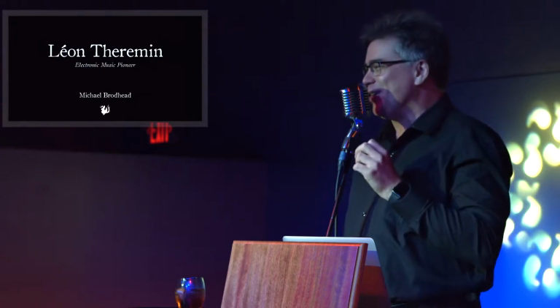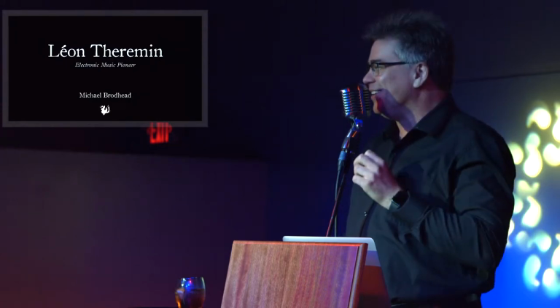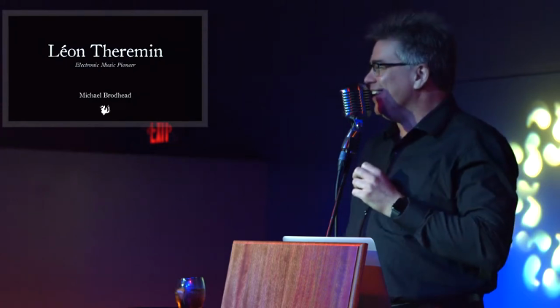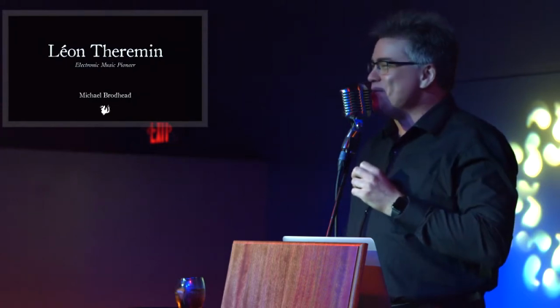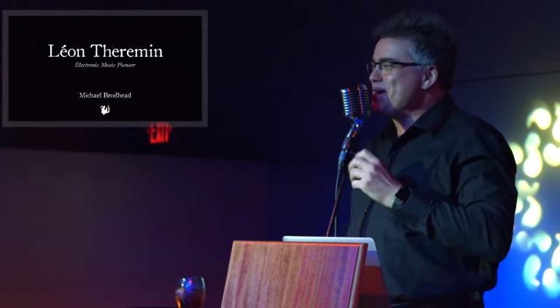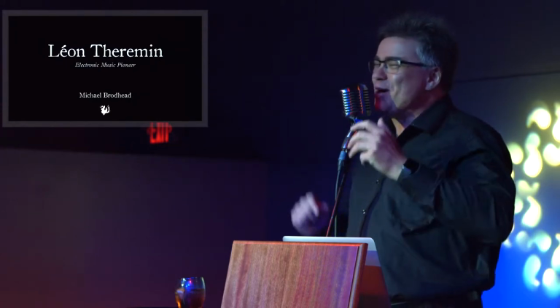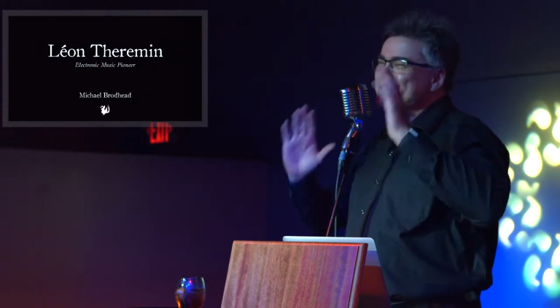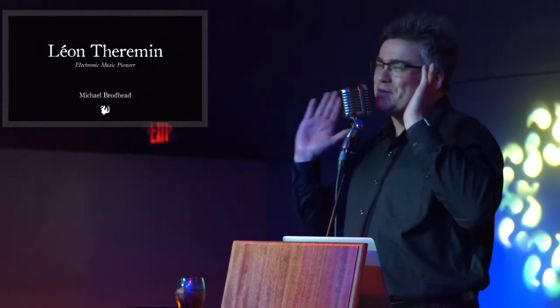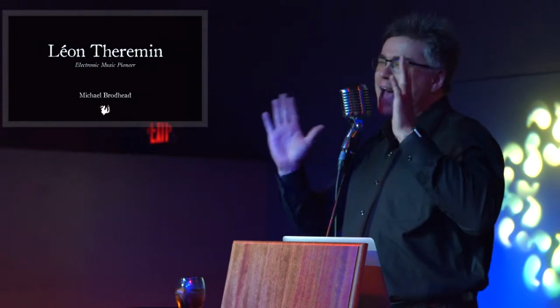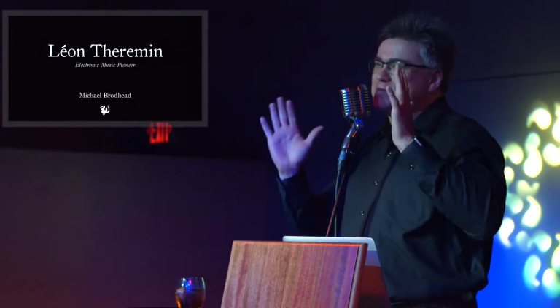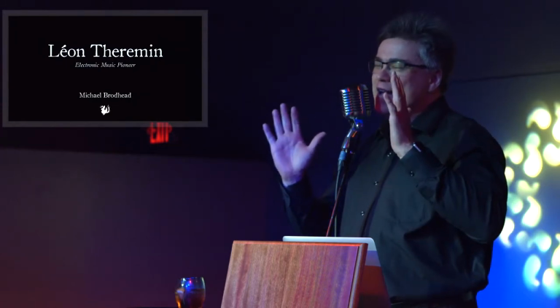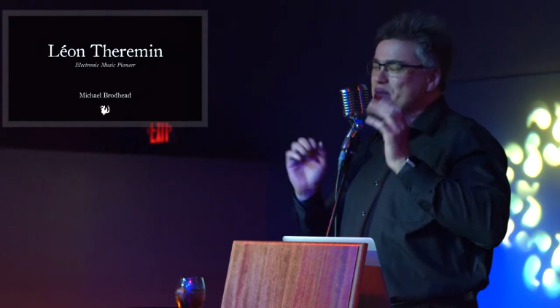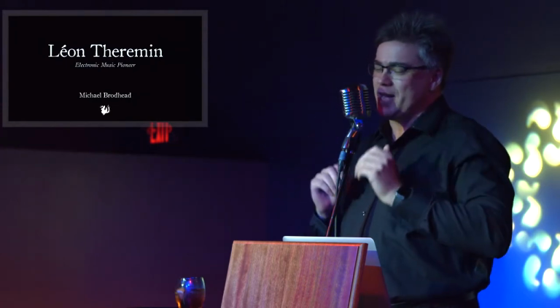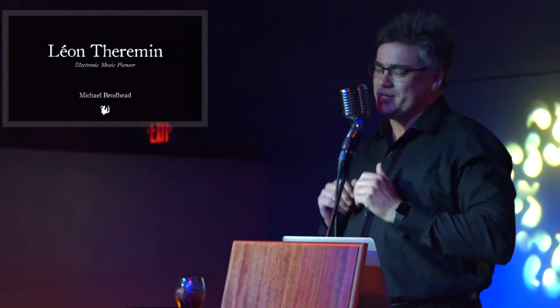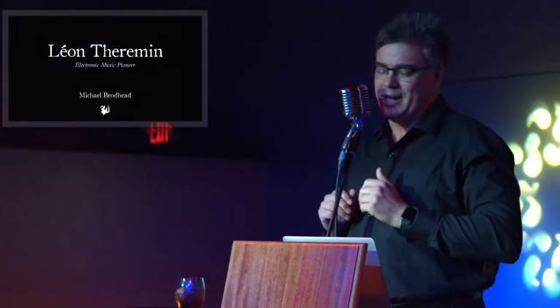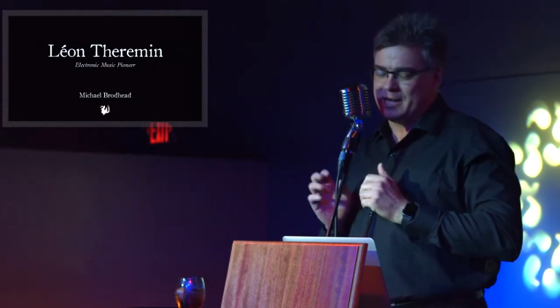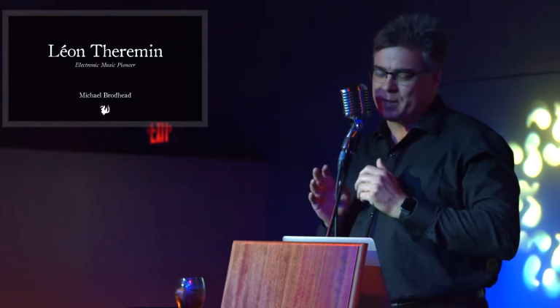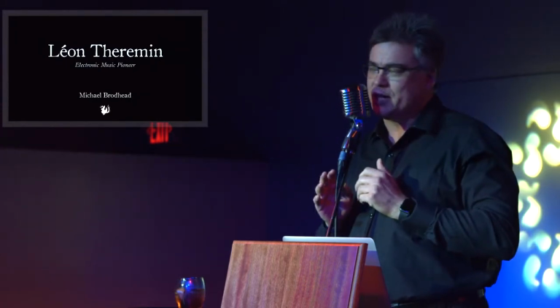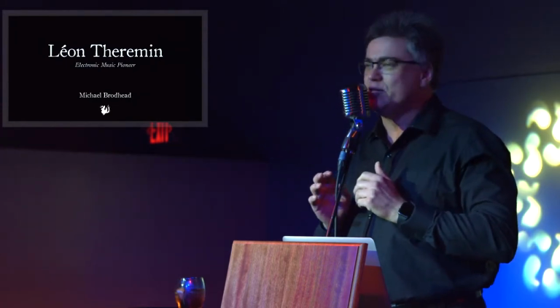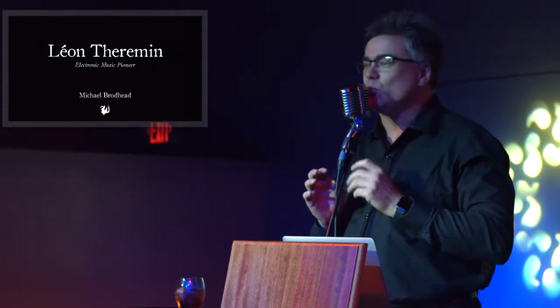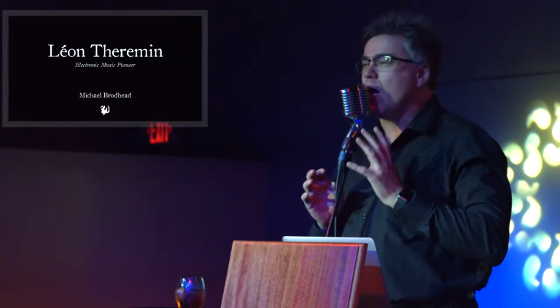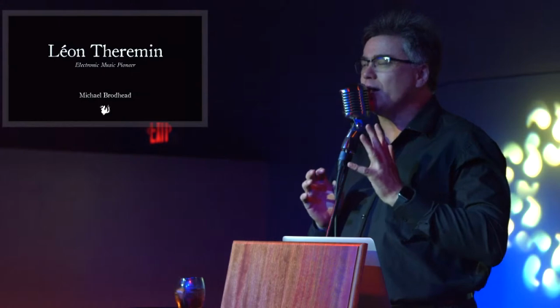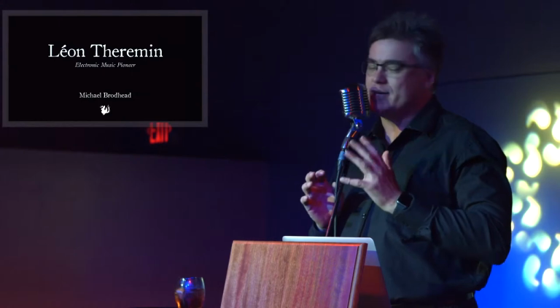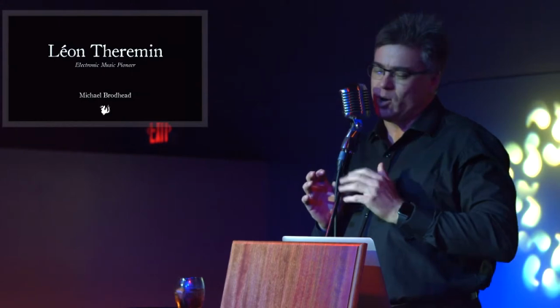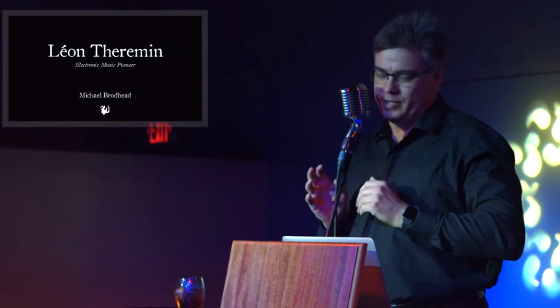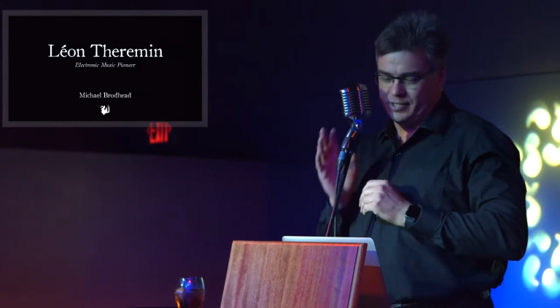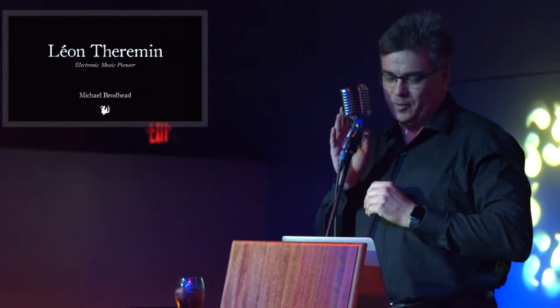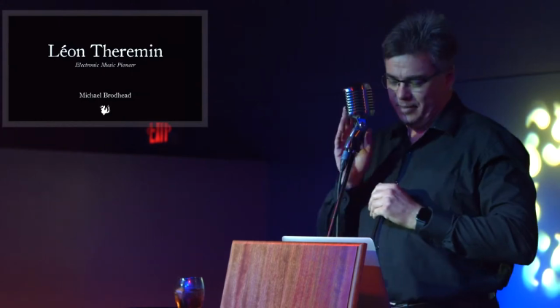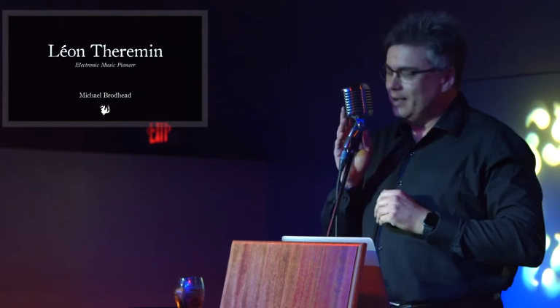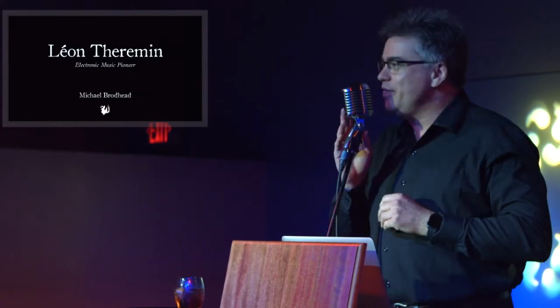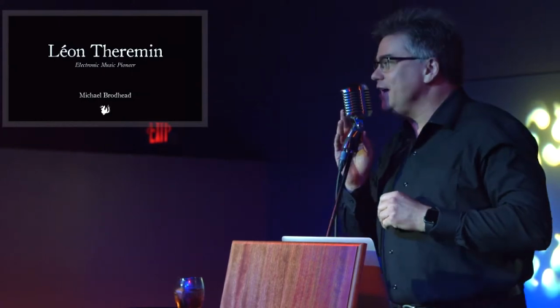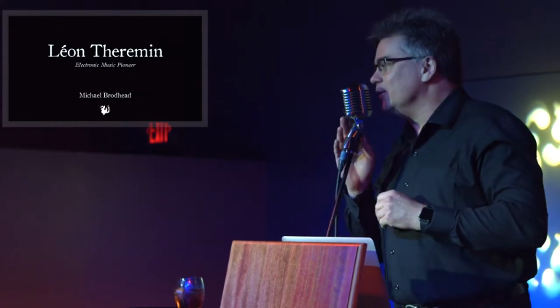You people have surpassed my expectations. You rock, as always. Thank you.